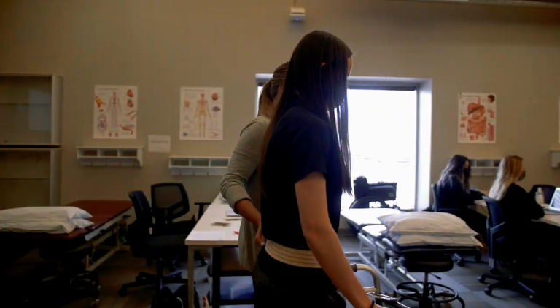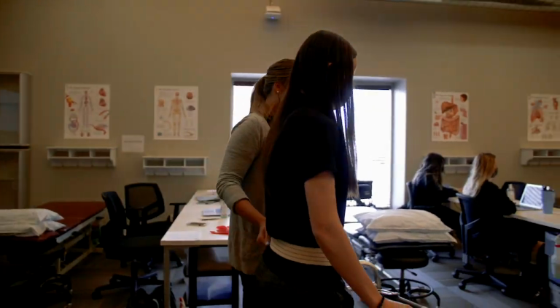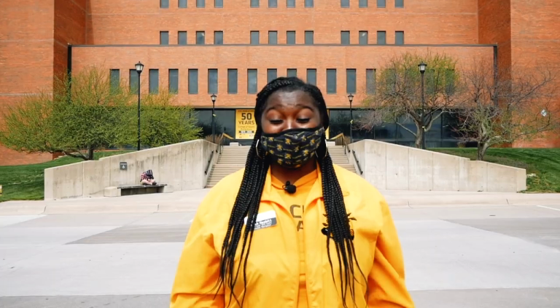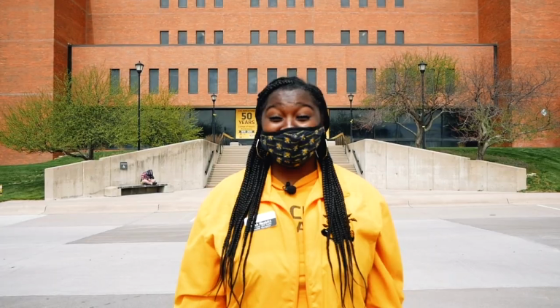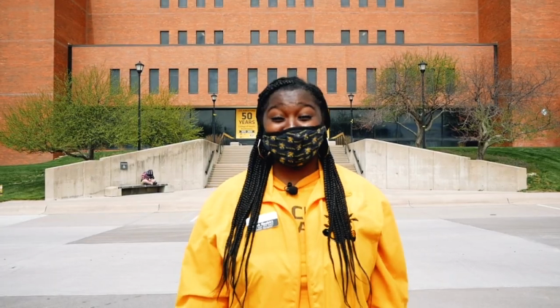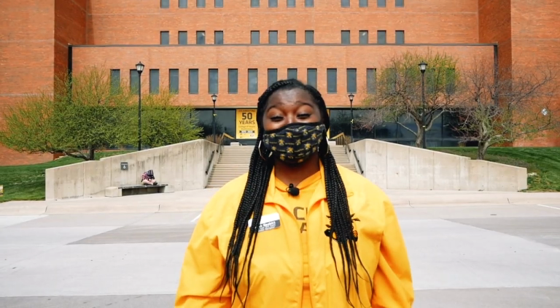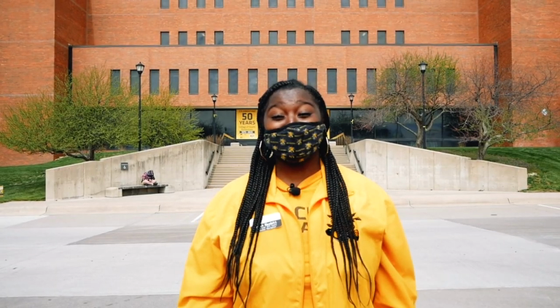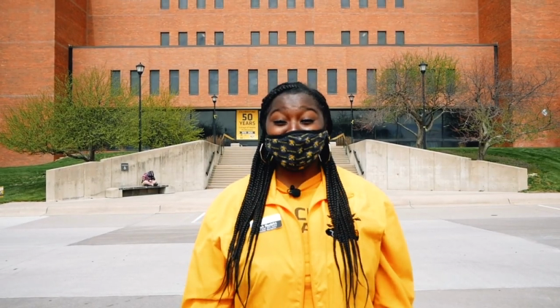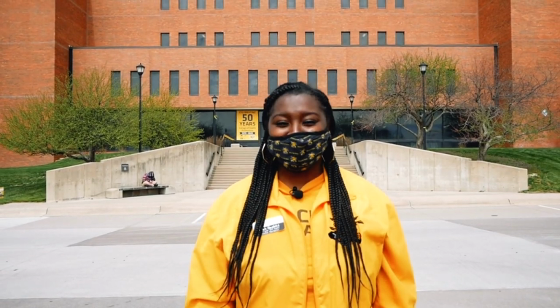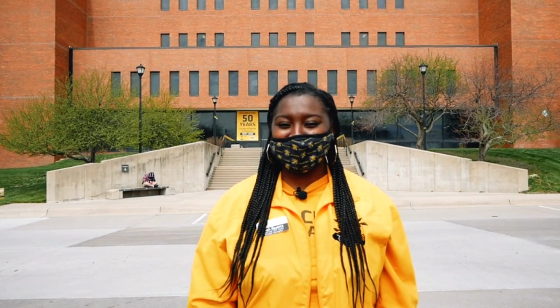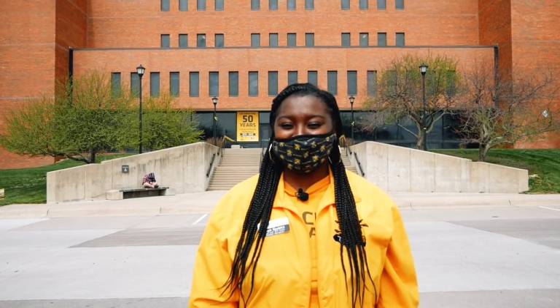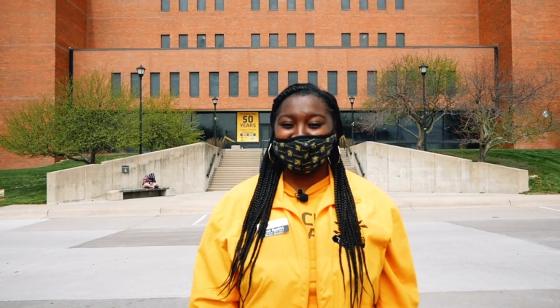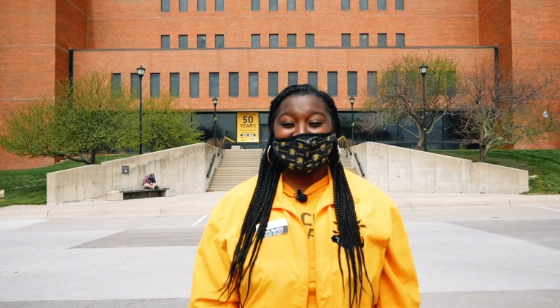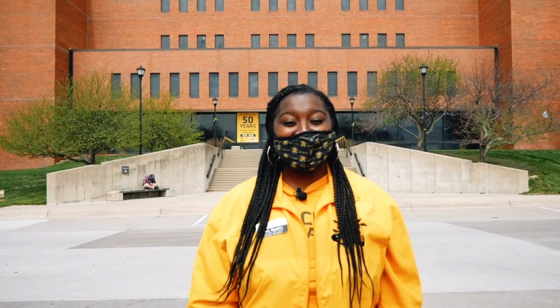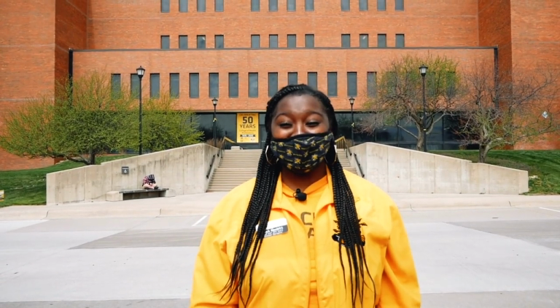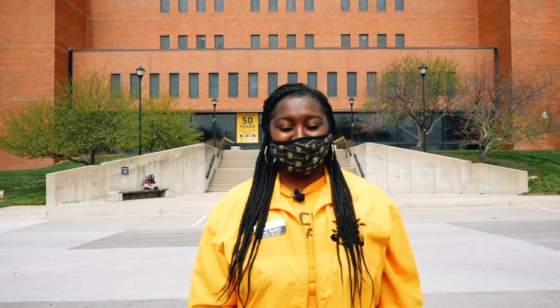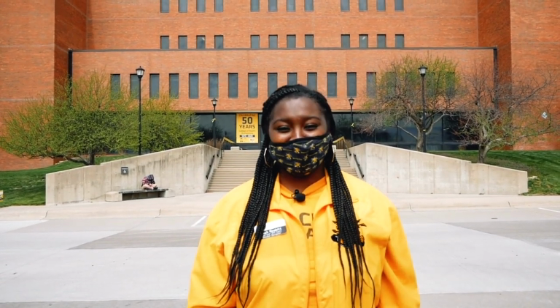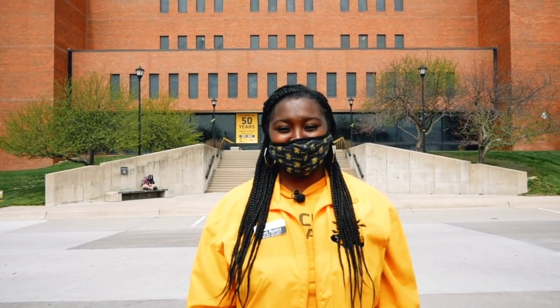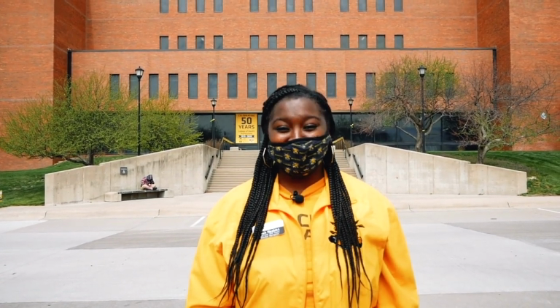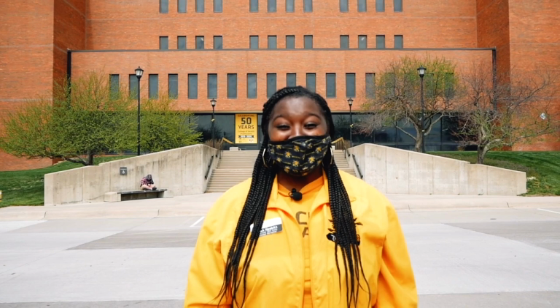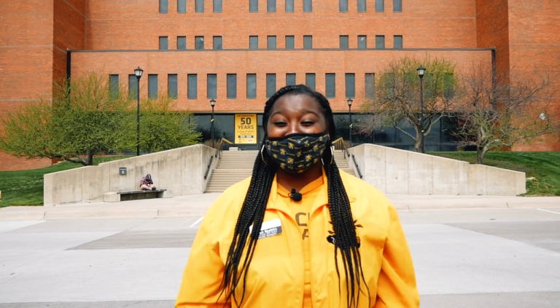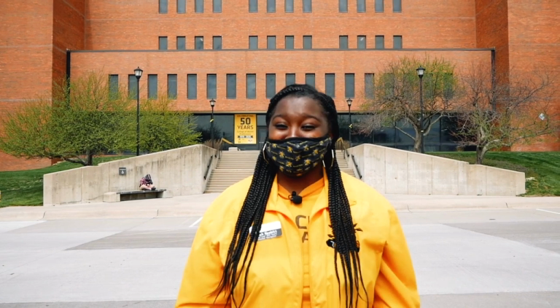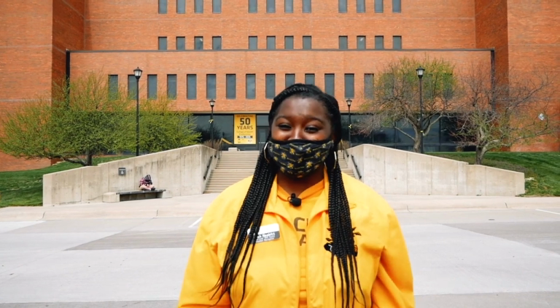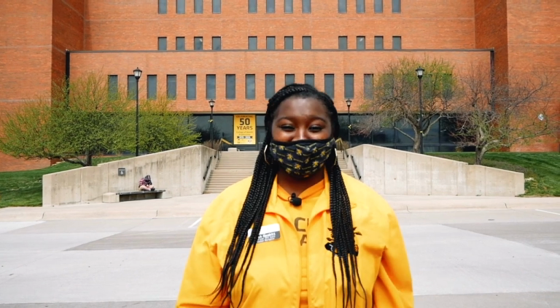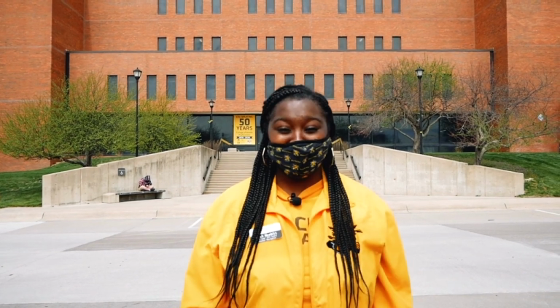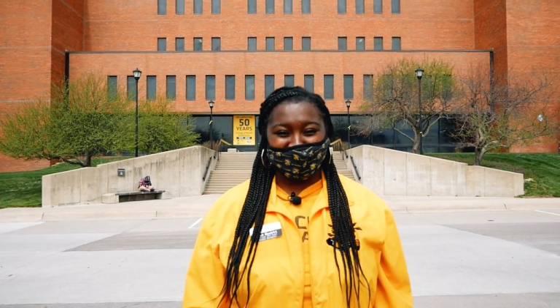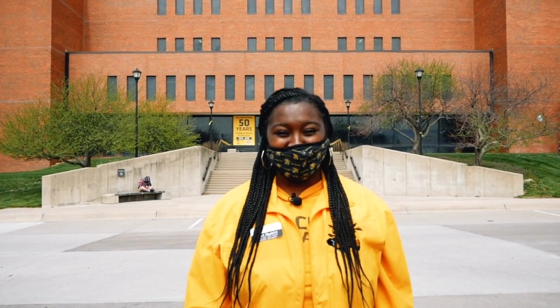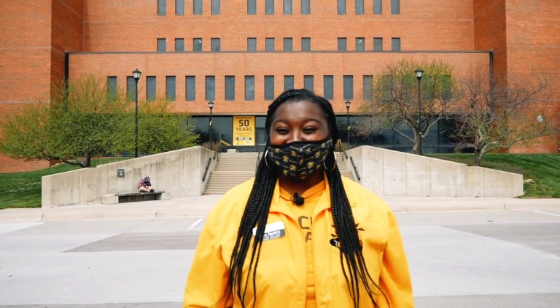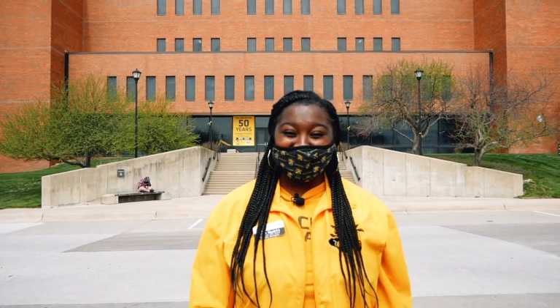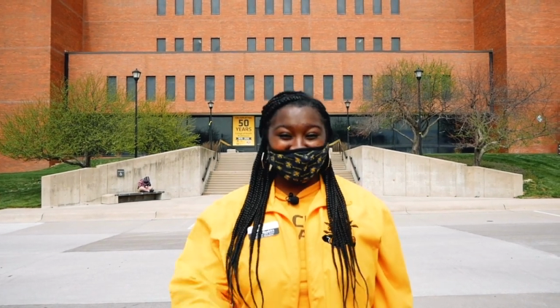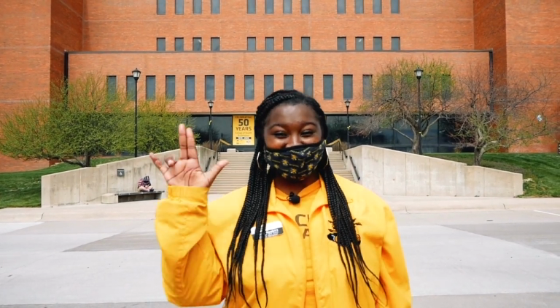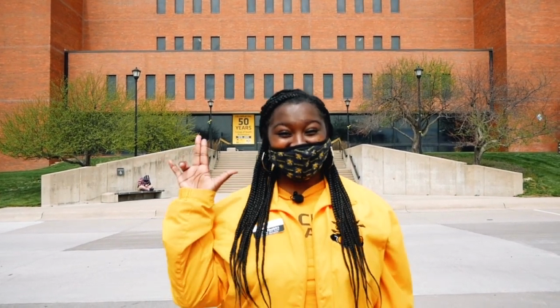We hope you join us as we continue to lead change in healthcare education. Hope to see you on campus soon. Go Shocks!